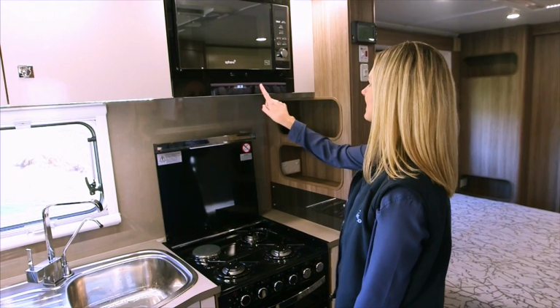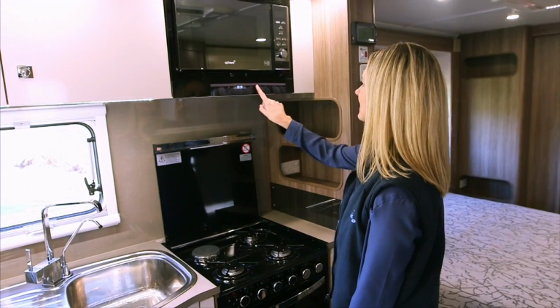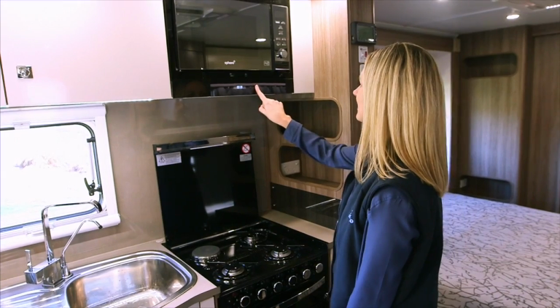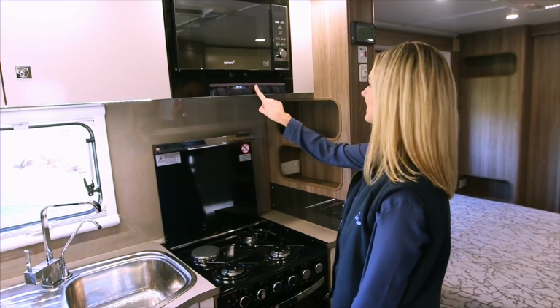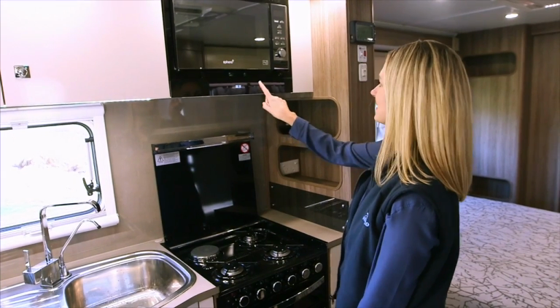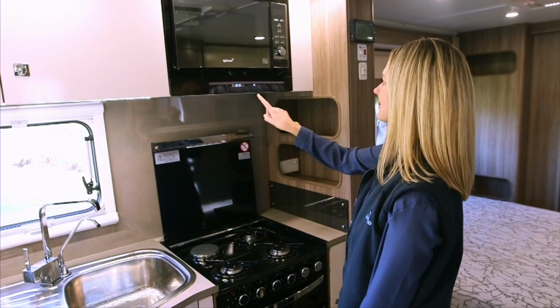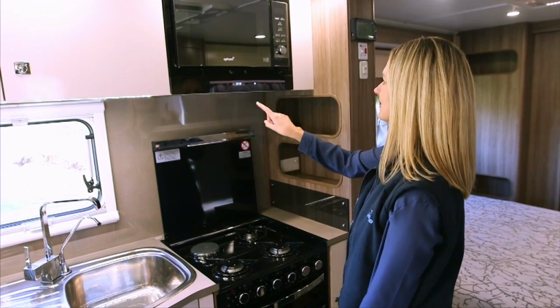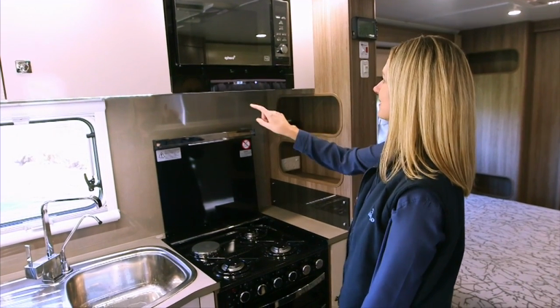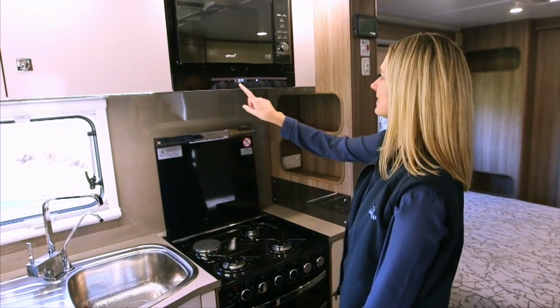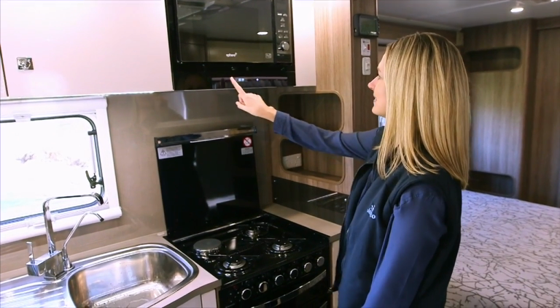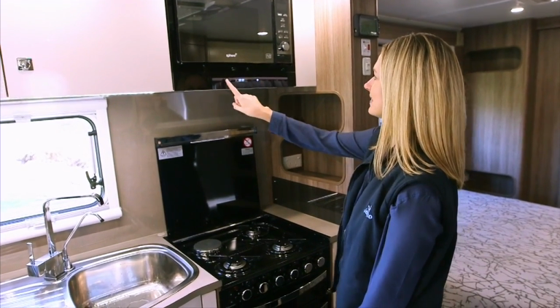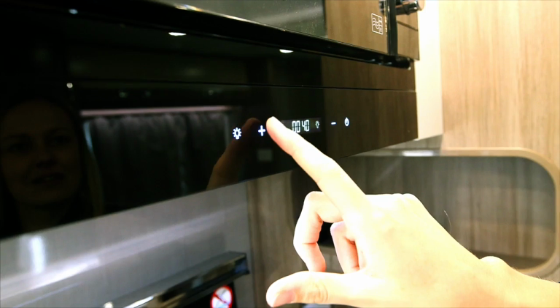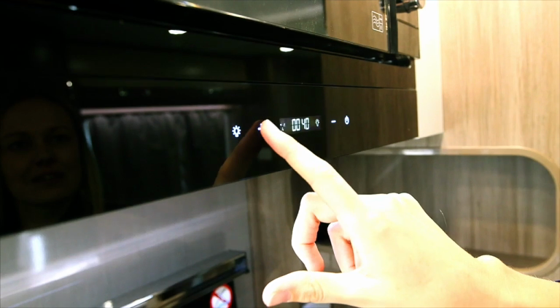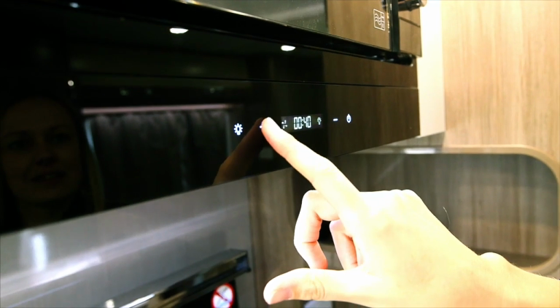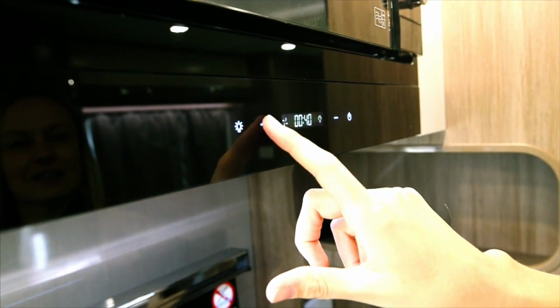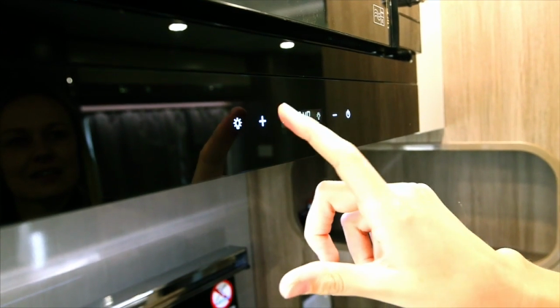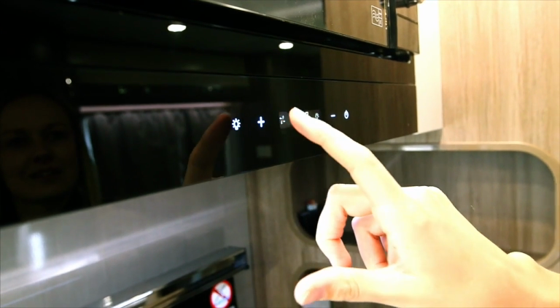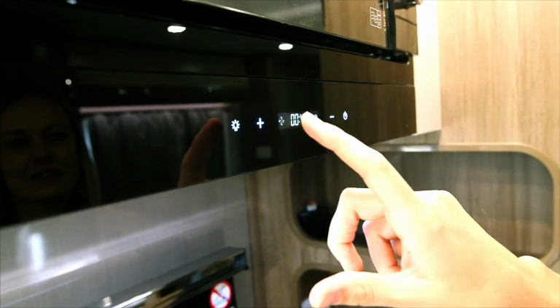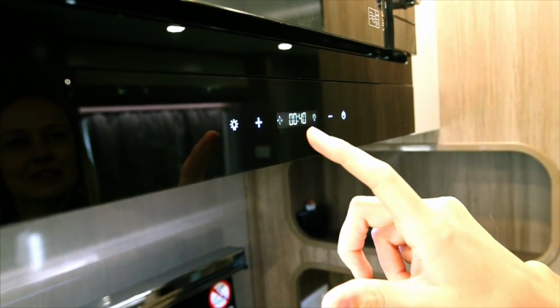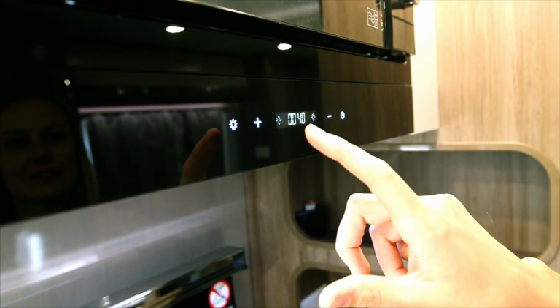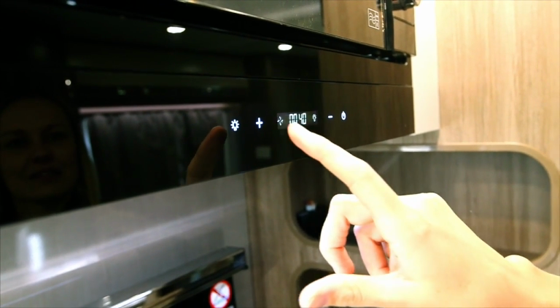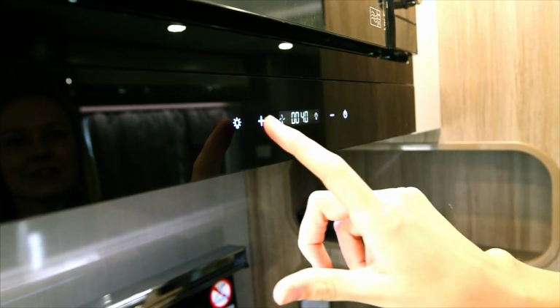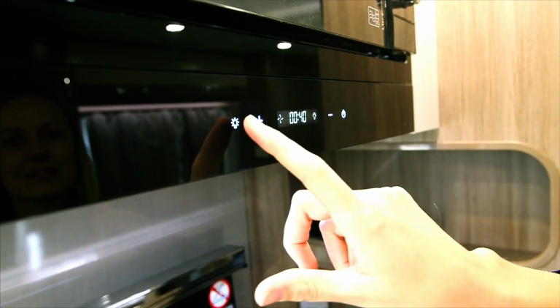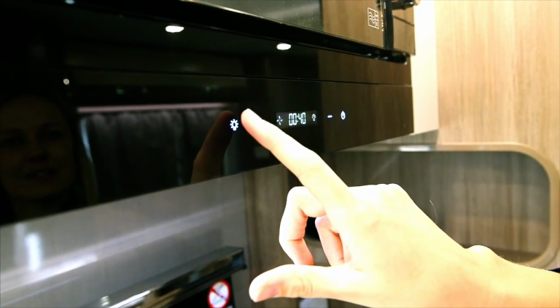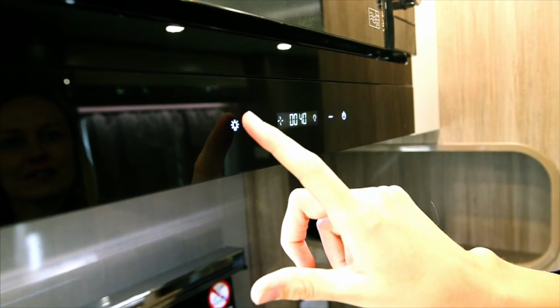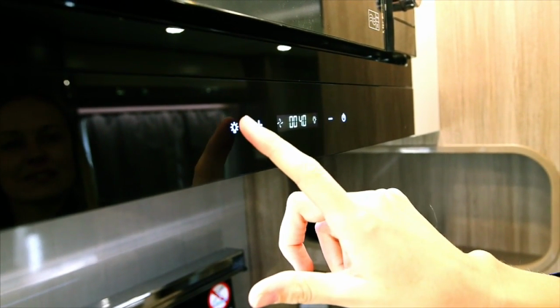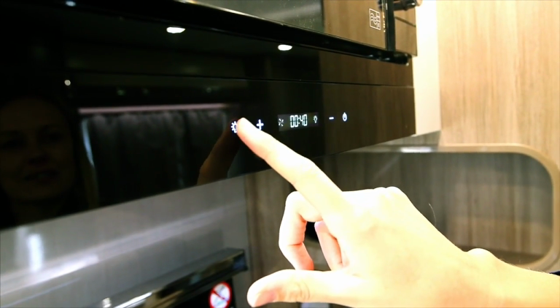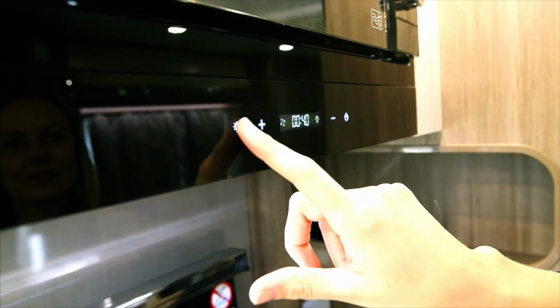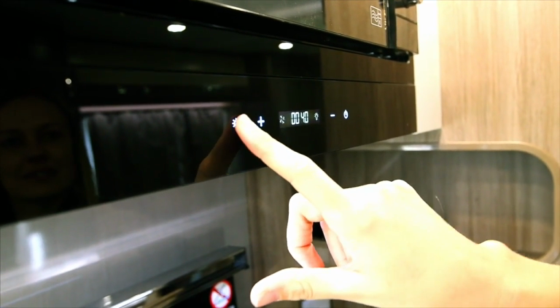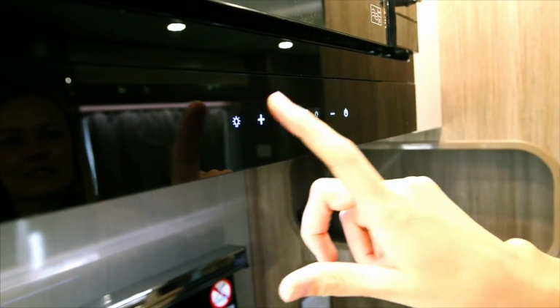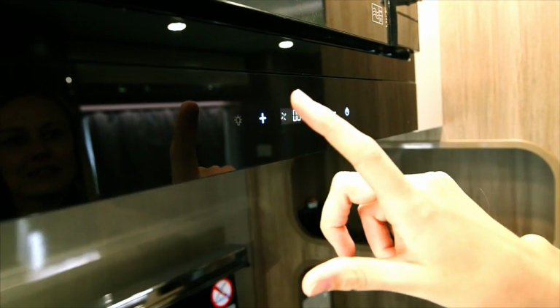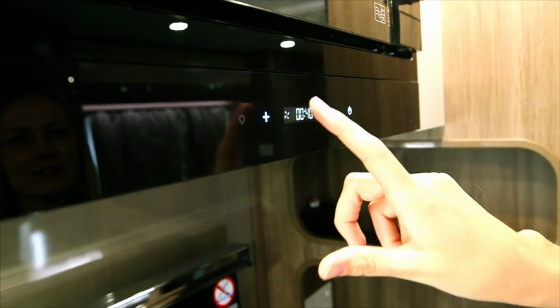Please use the touch control to operate the range hood. This includes LED downlight, fan and speed settings.